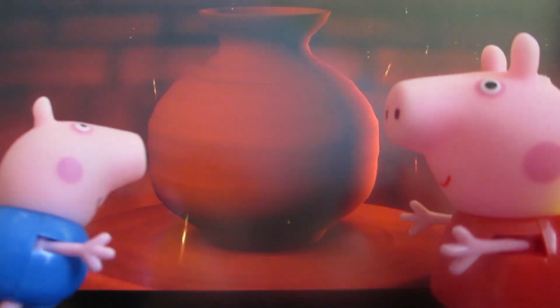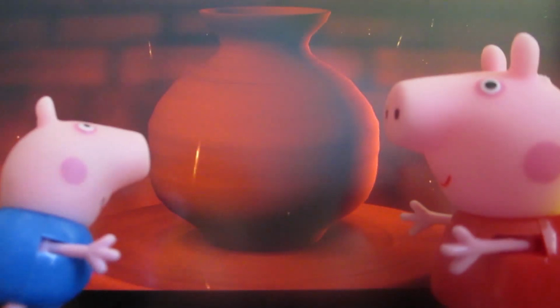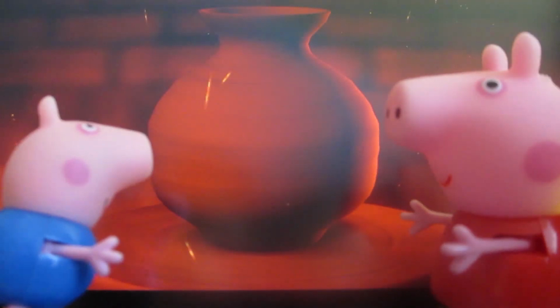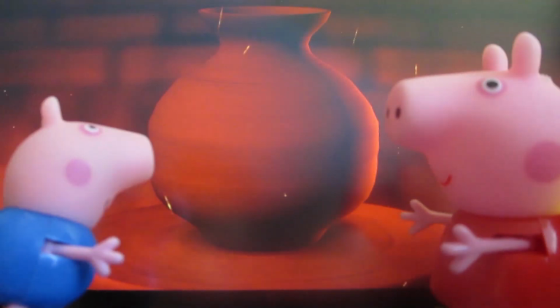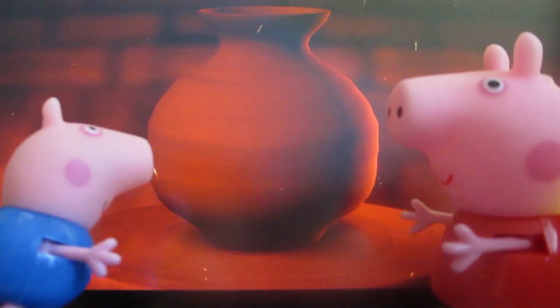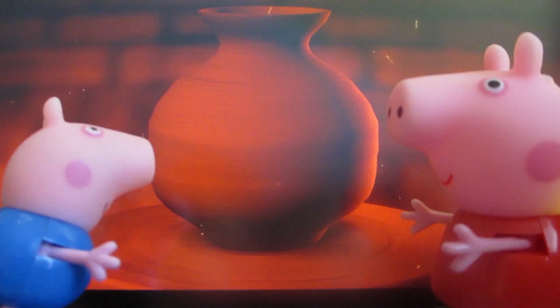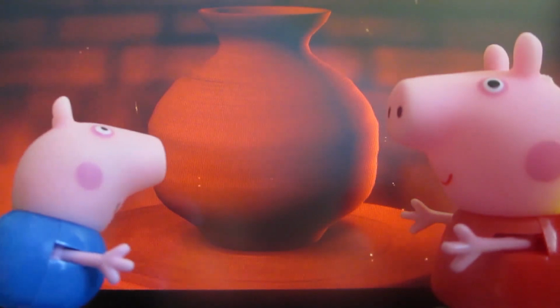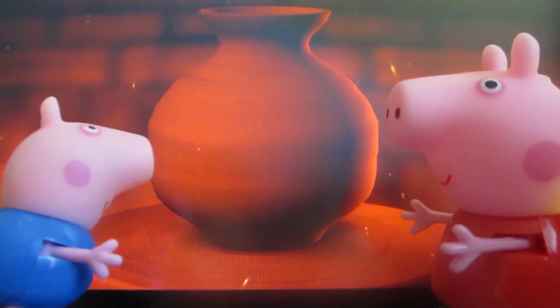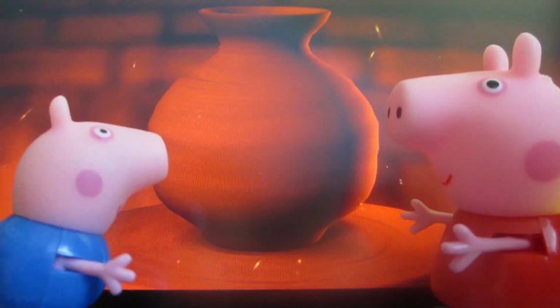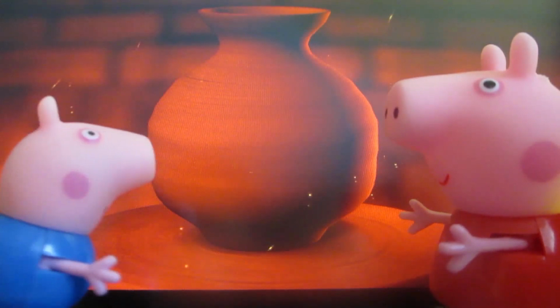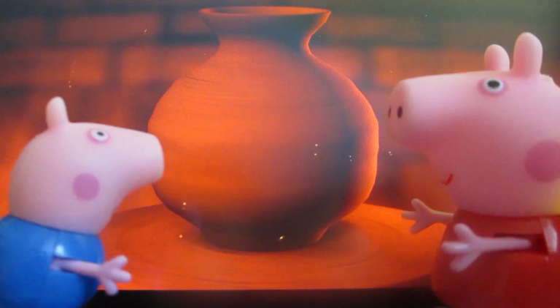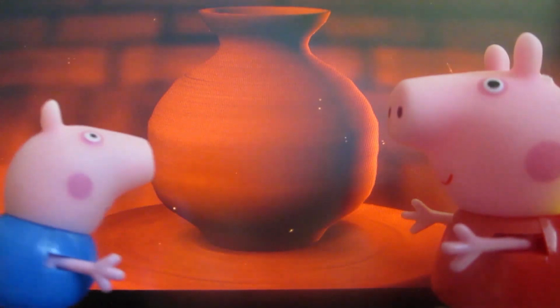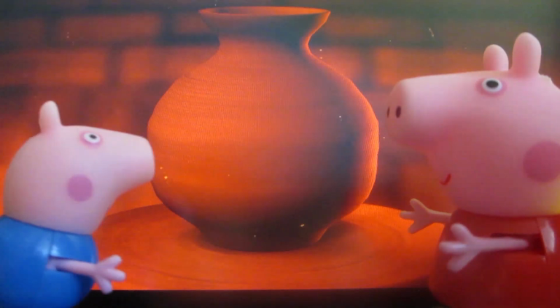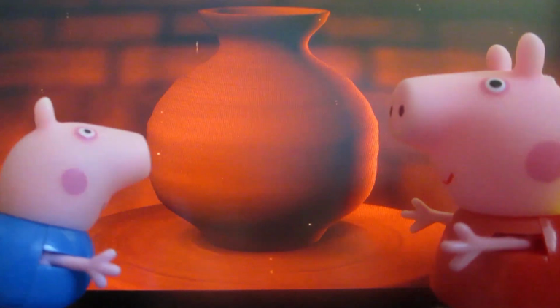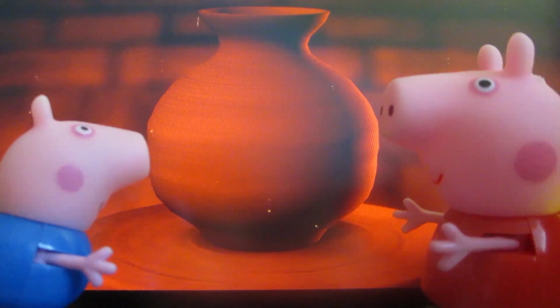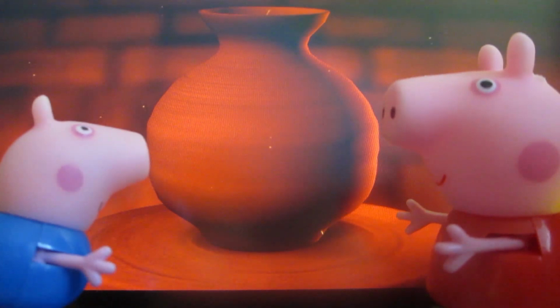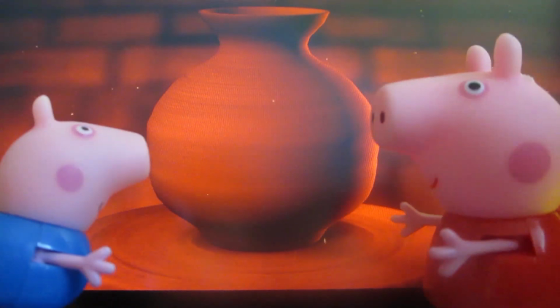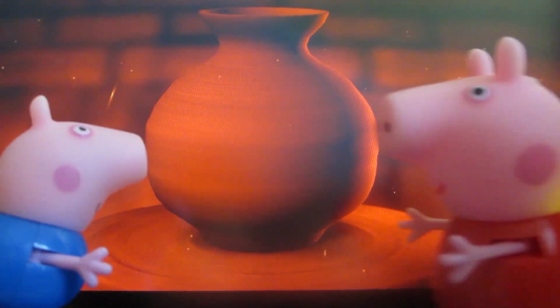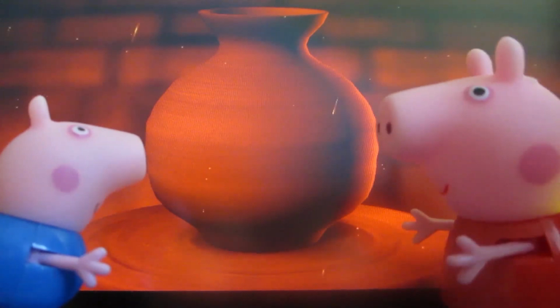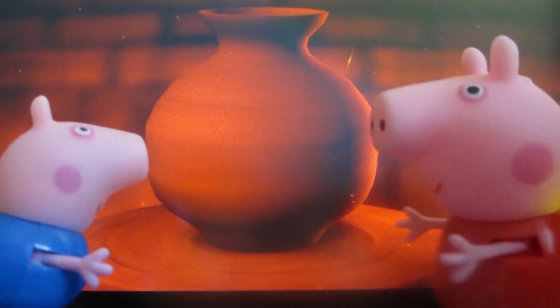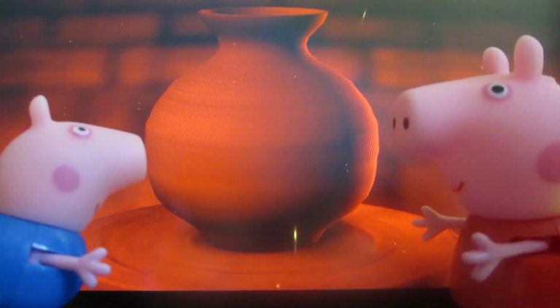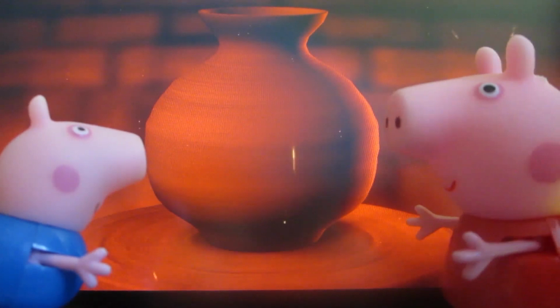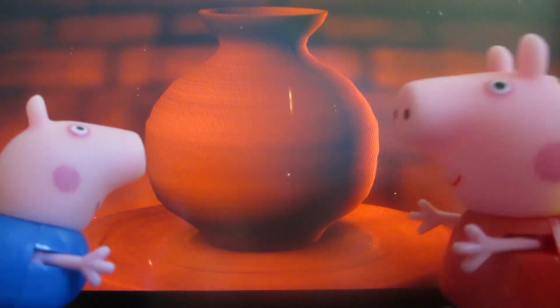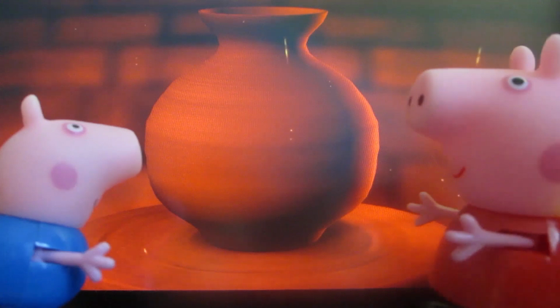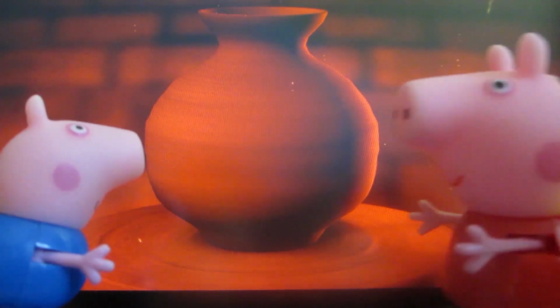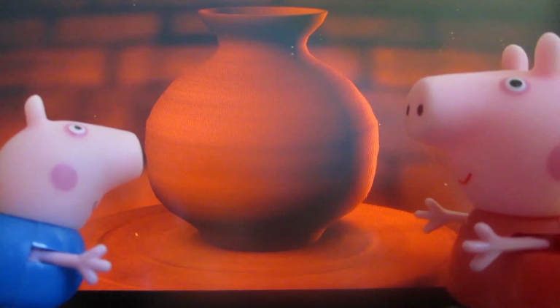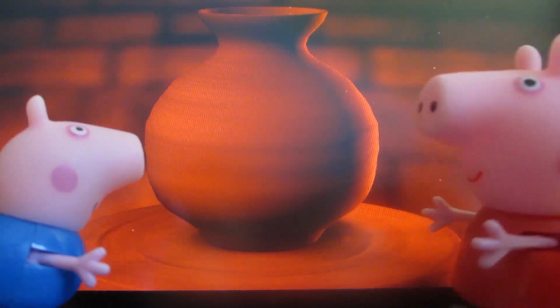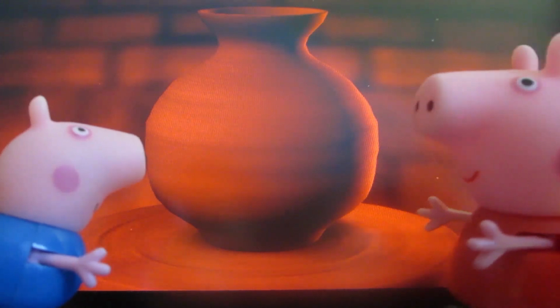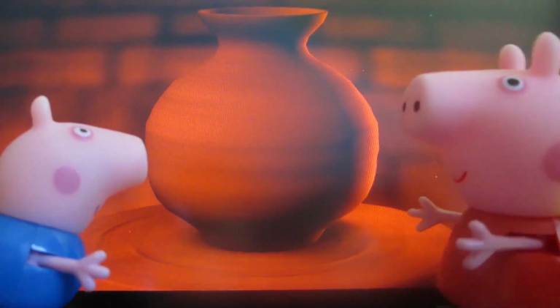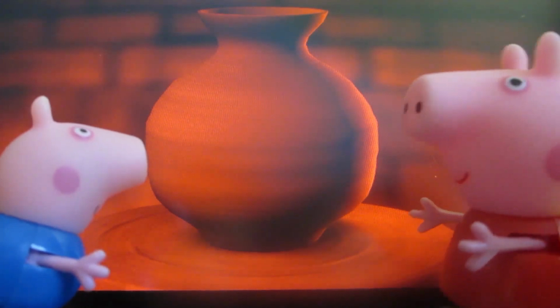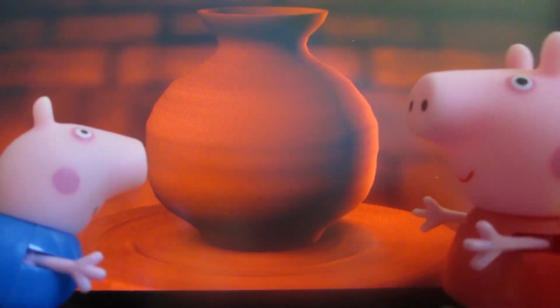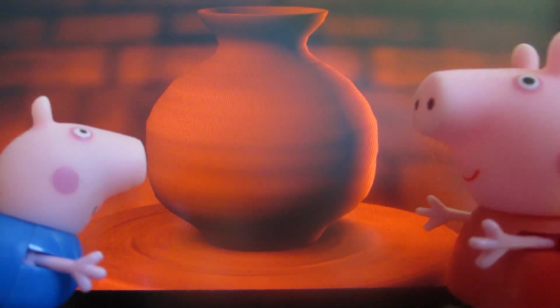Wow, real fire. Of course, that's the stove, right?